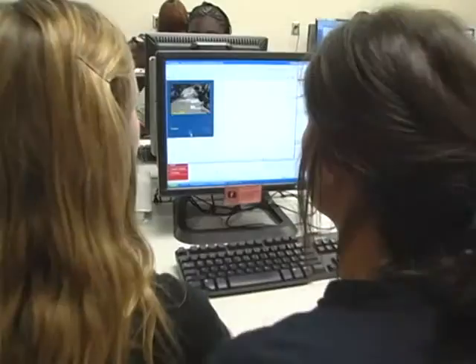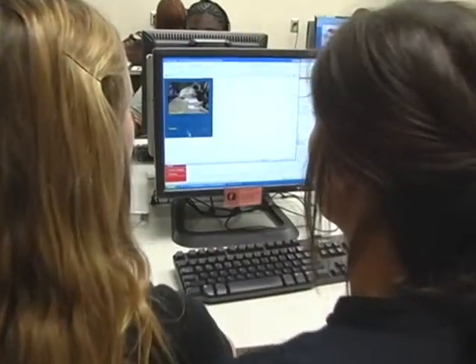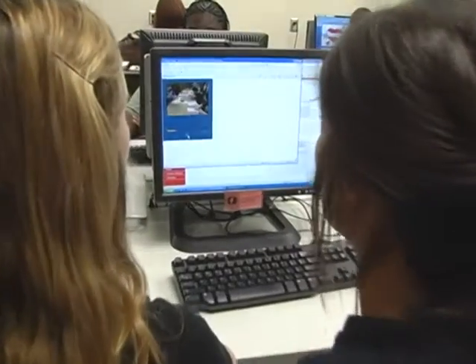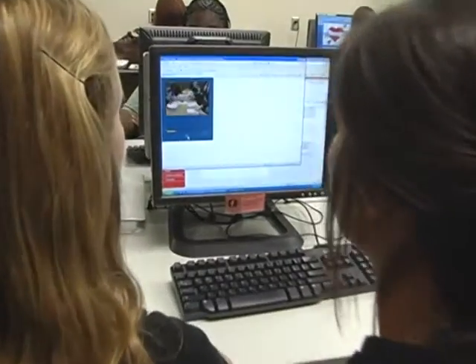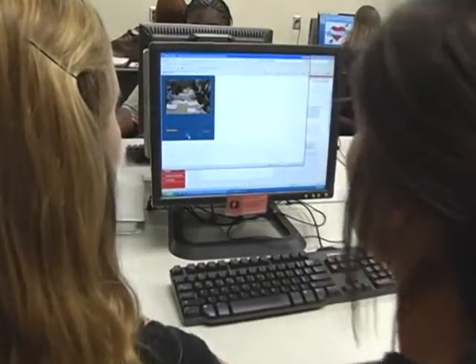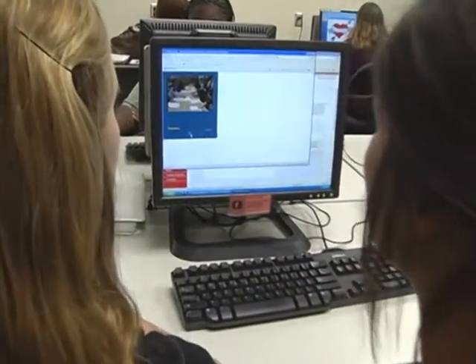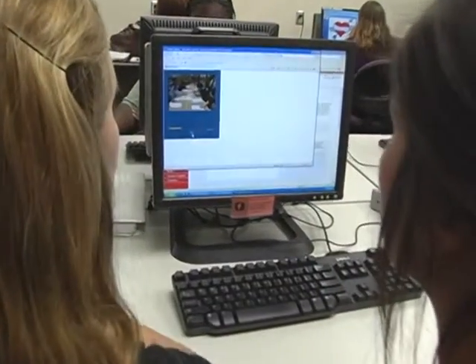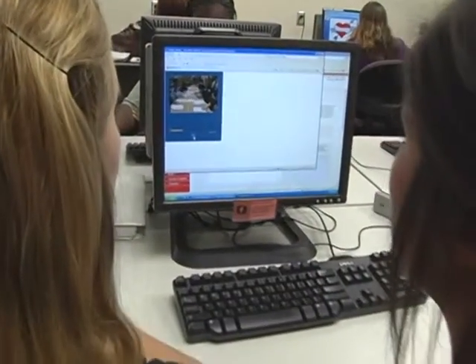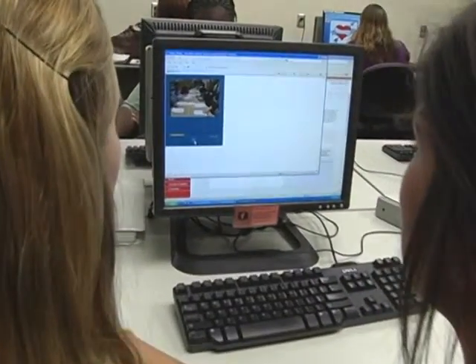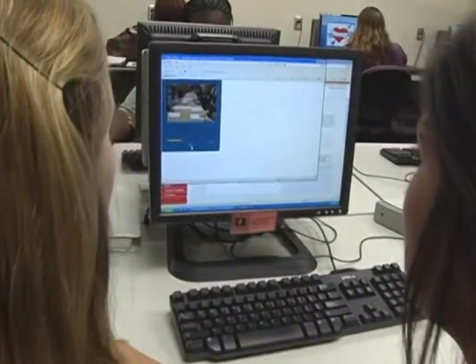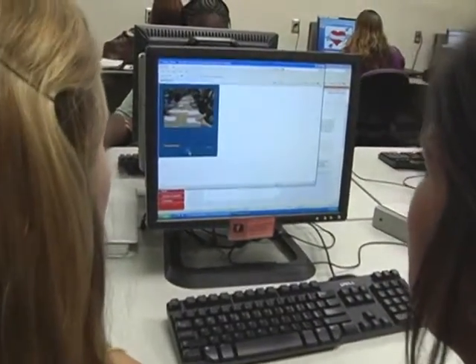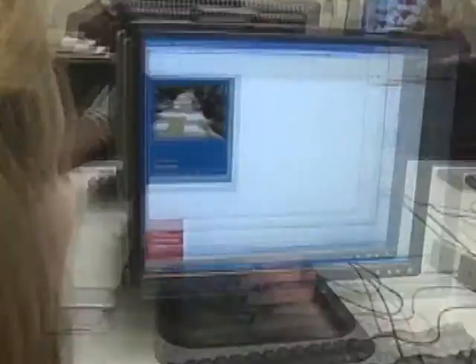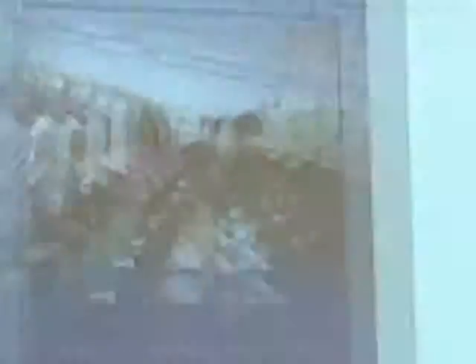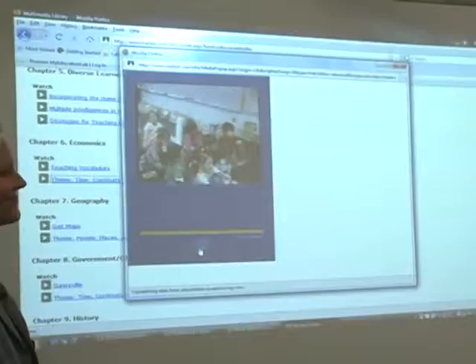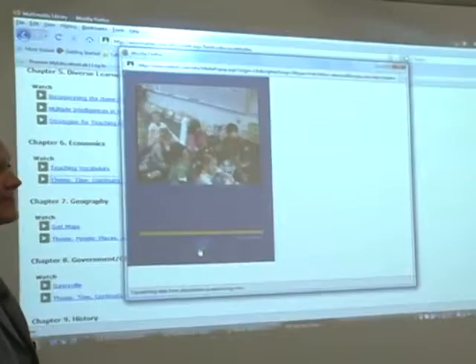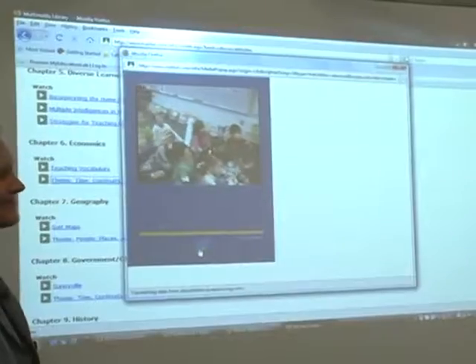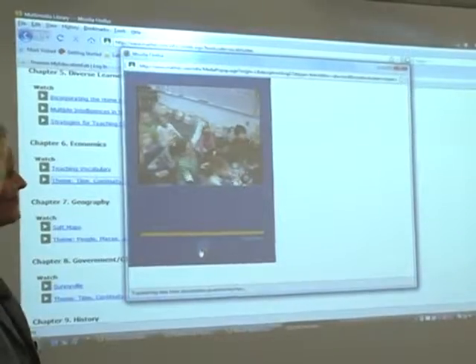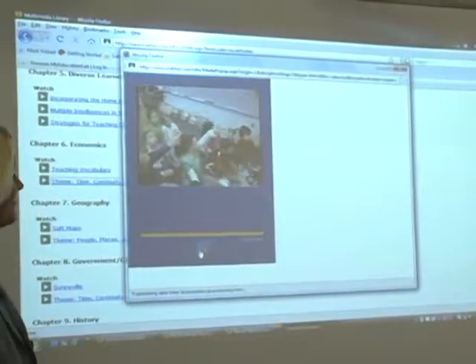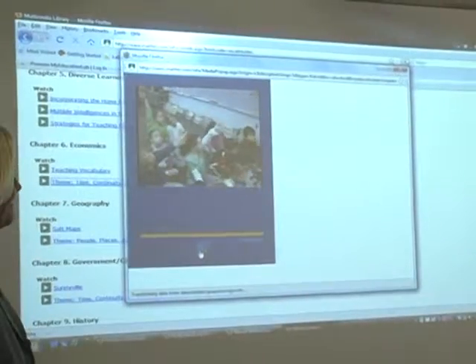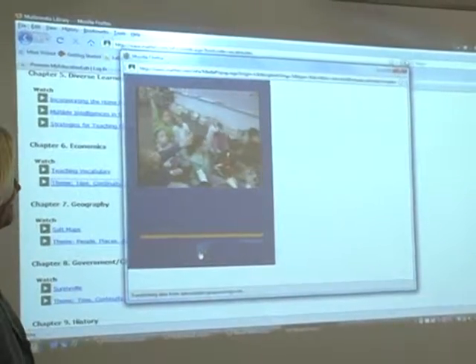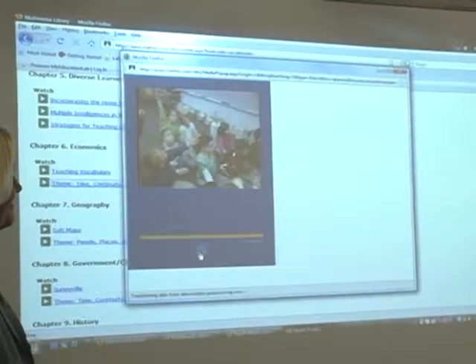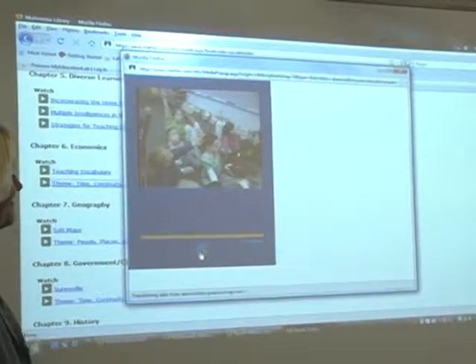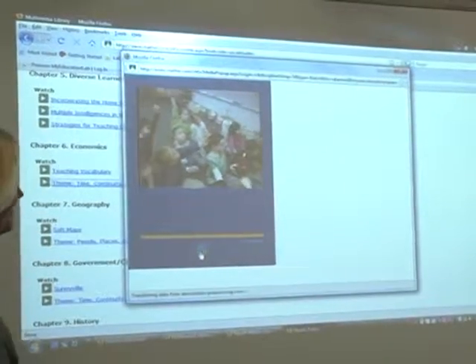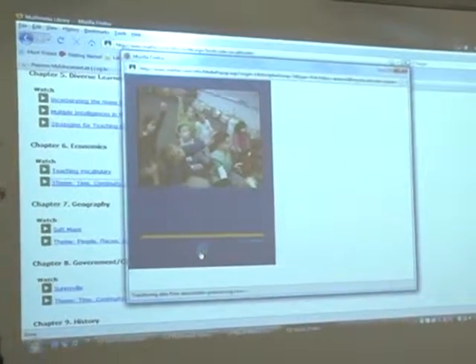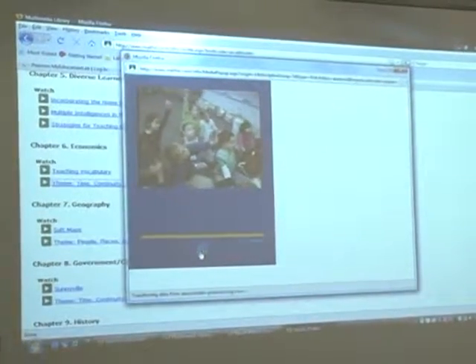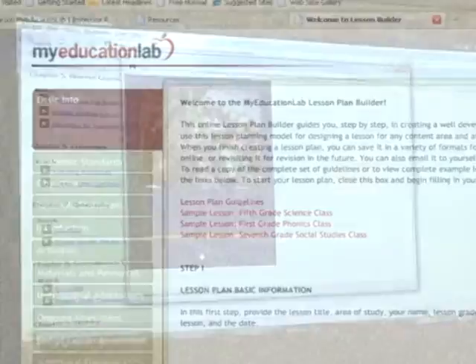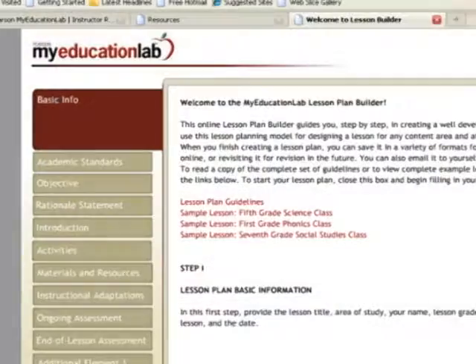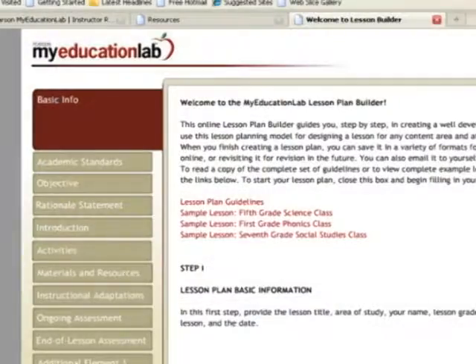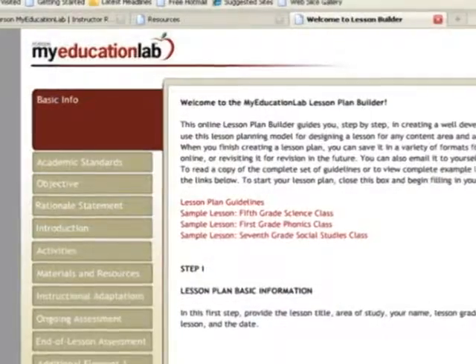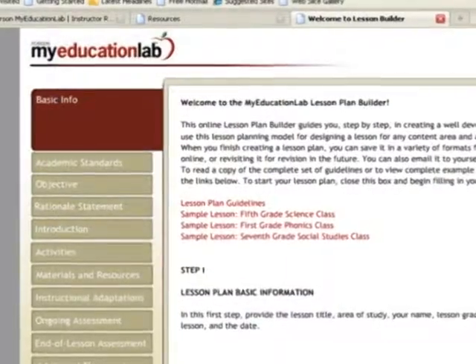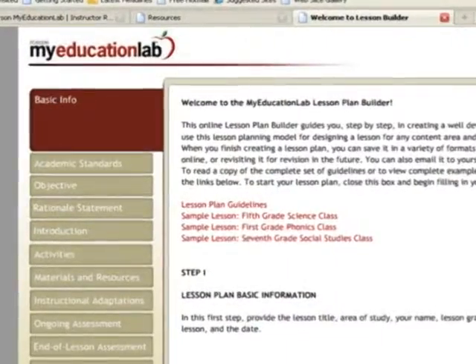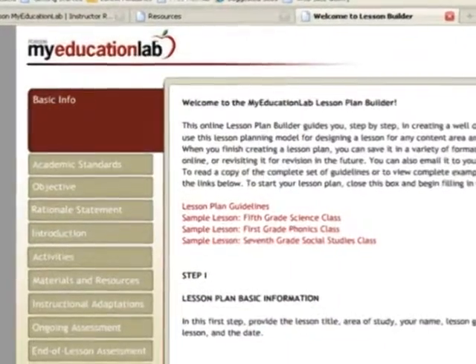My Education Lab brings students a real-life classroom experience. Video examples called Building Teaching Skills show actual classrooms. Students also have access to study plans and homework exercises.